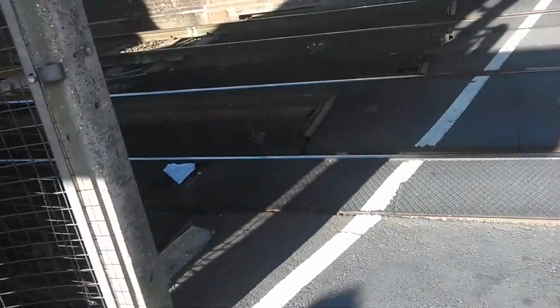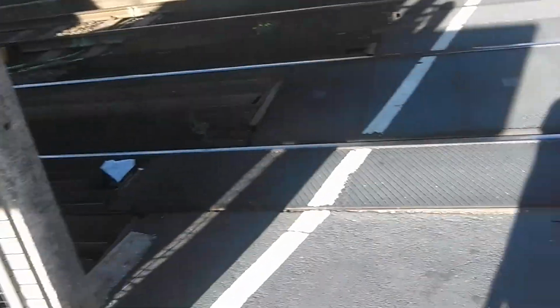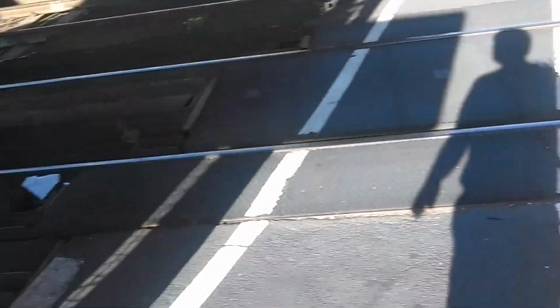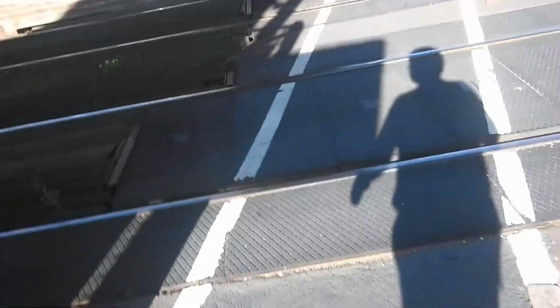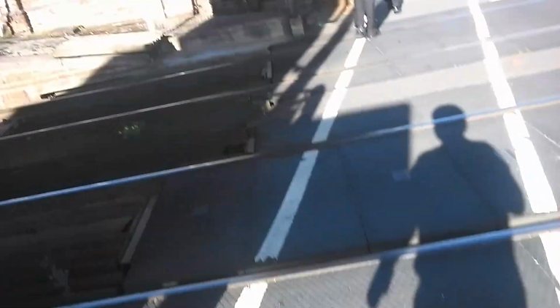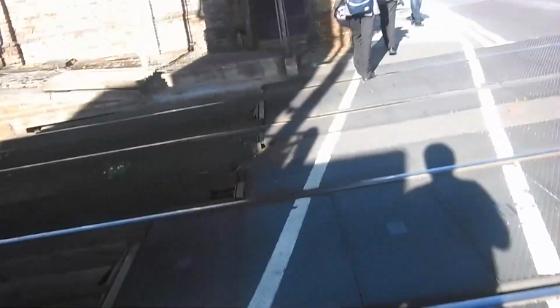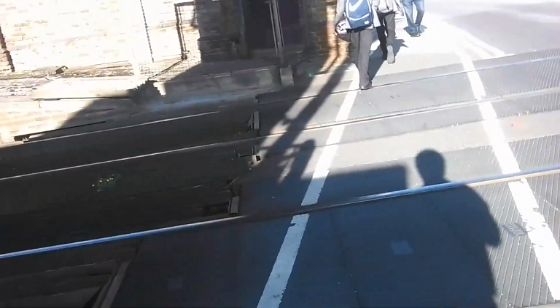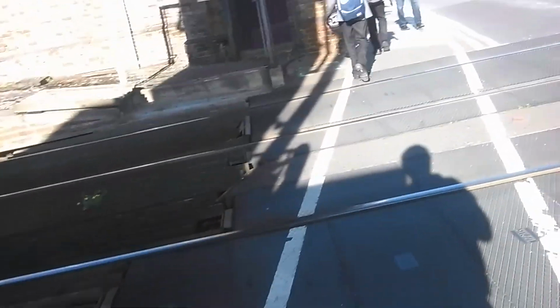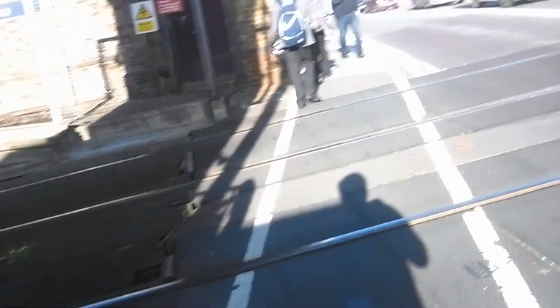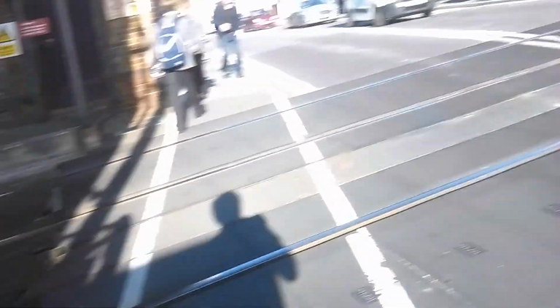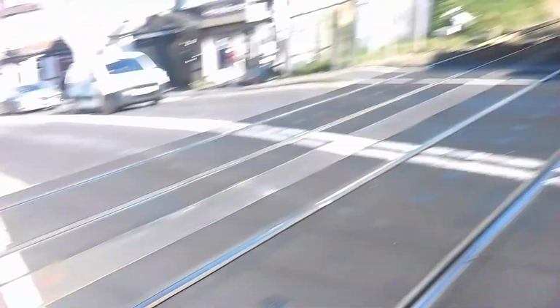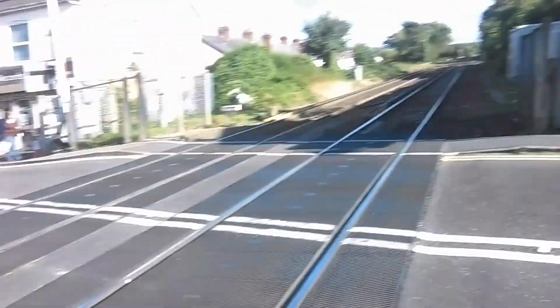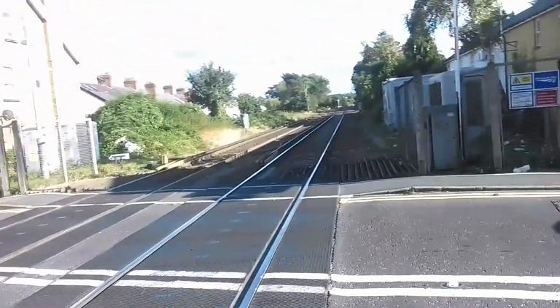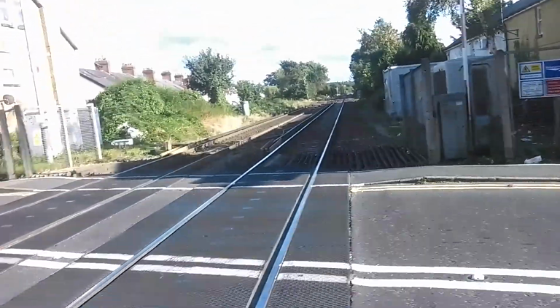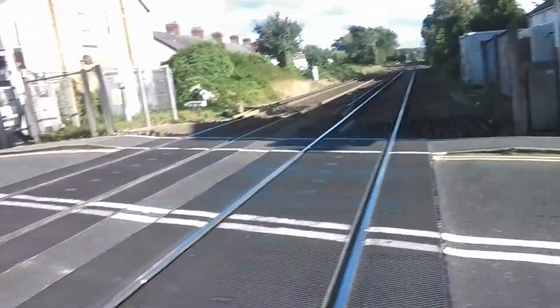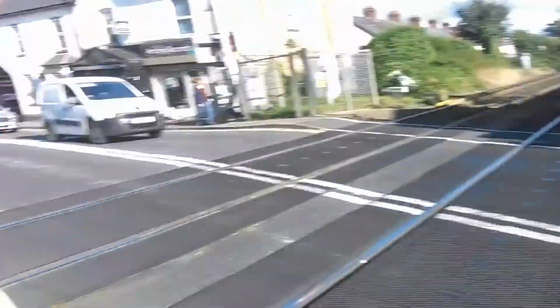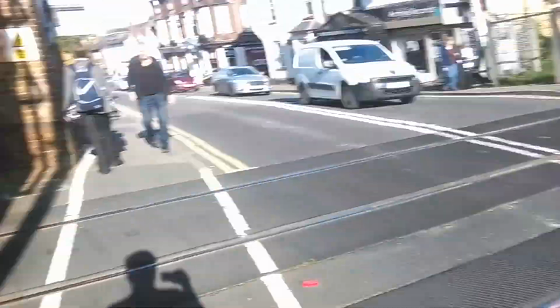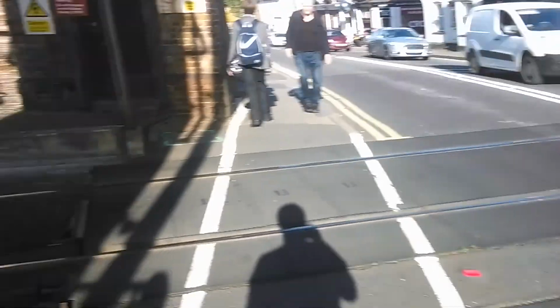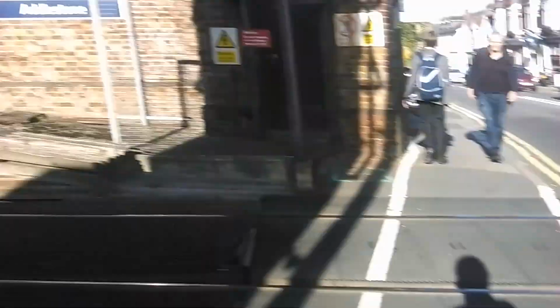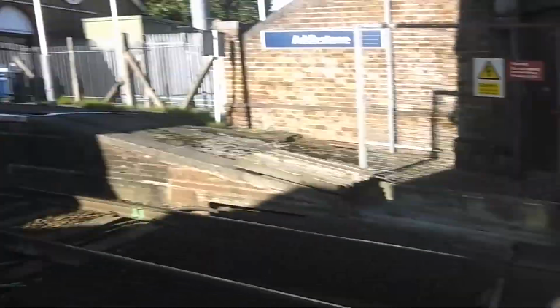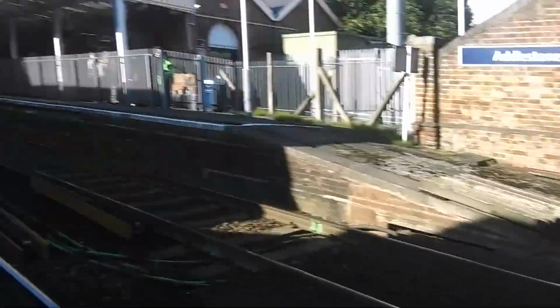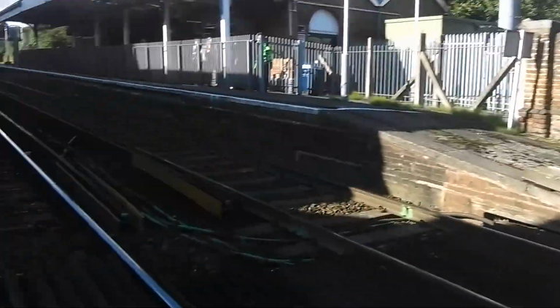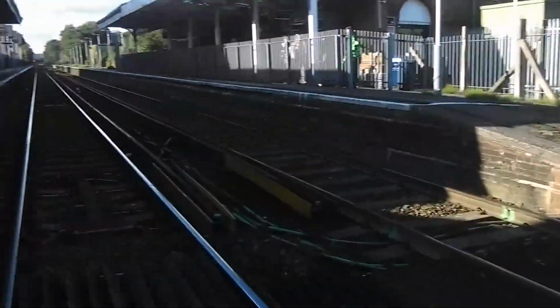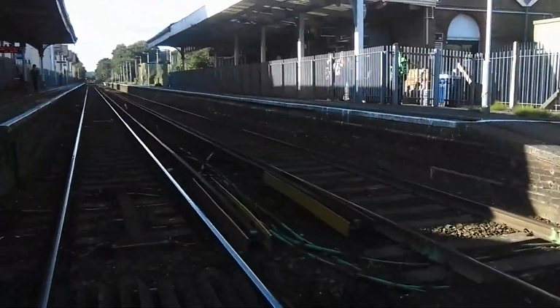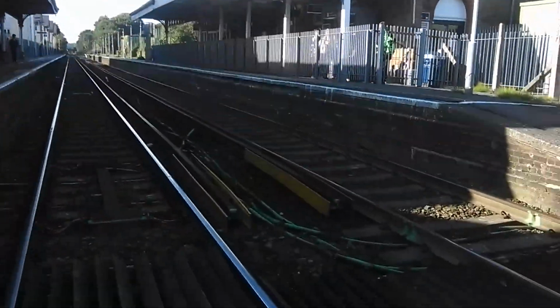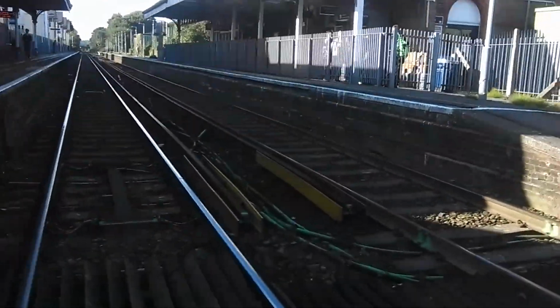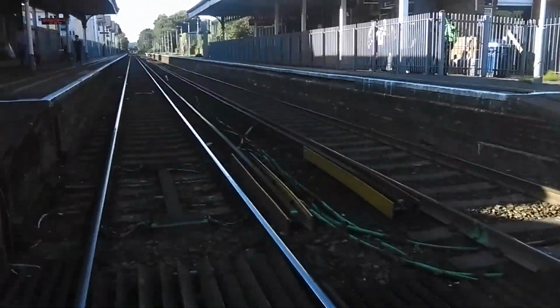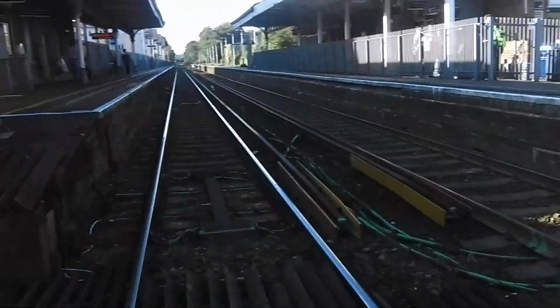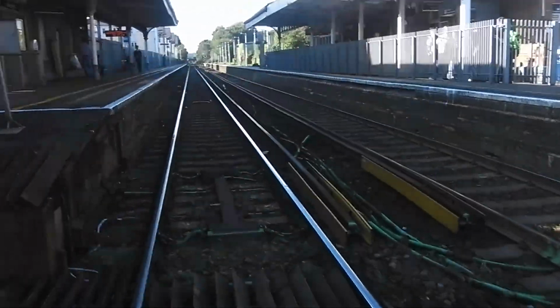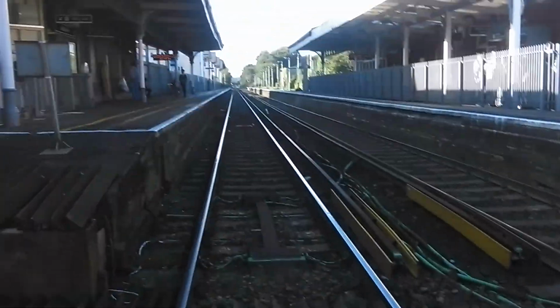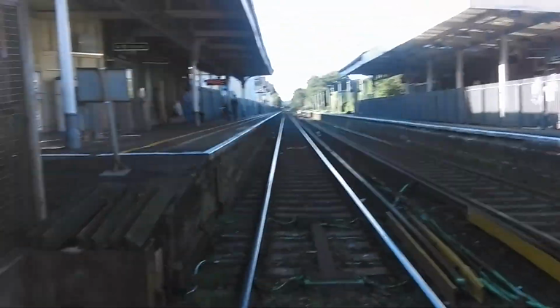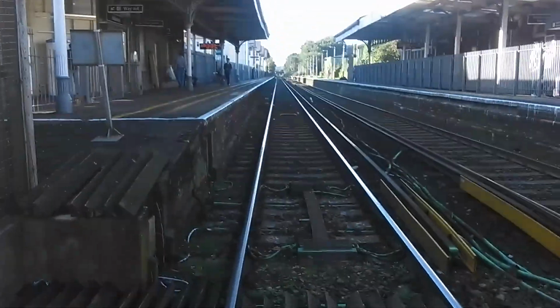This is on the Weybridge–London Waterloo line. That way towards Weybridge, and that way towards London Waterloo. Thanks guys, see you next video.